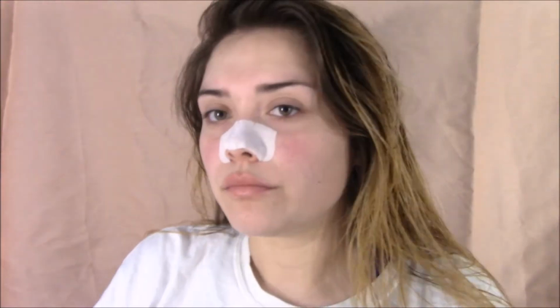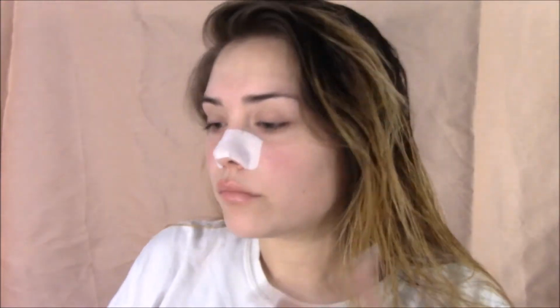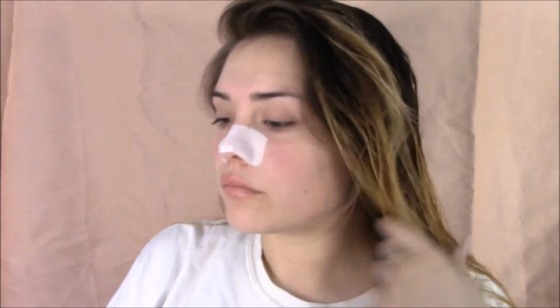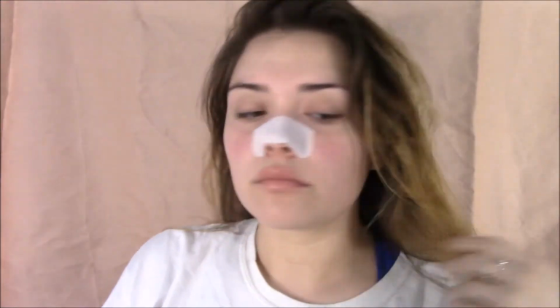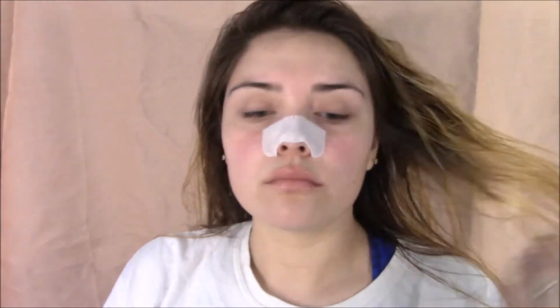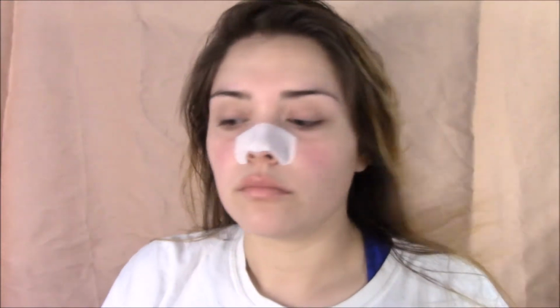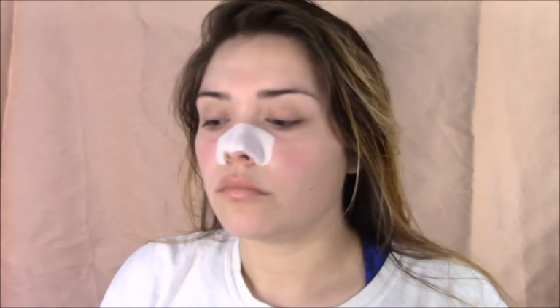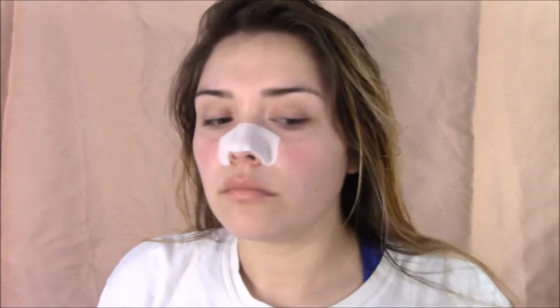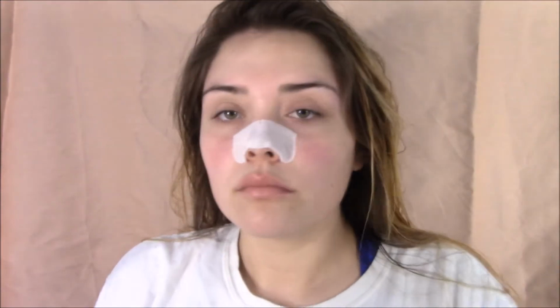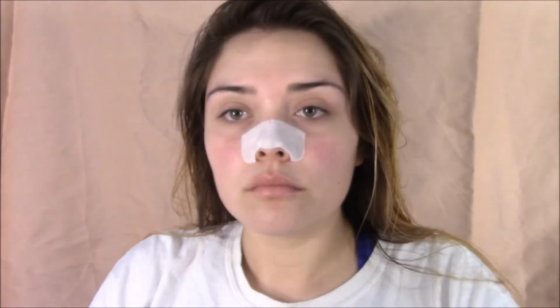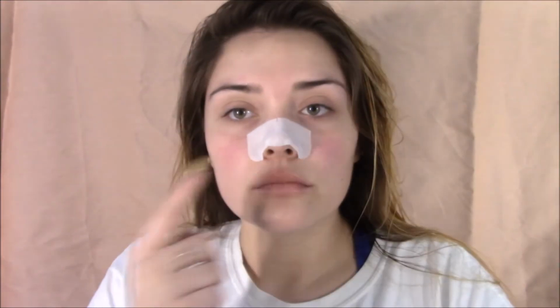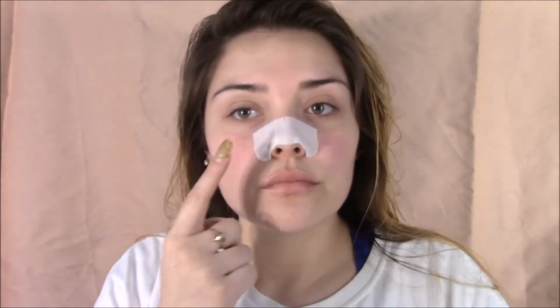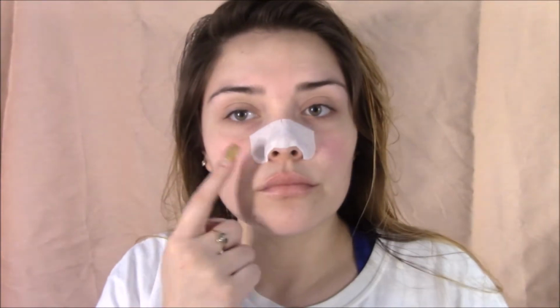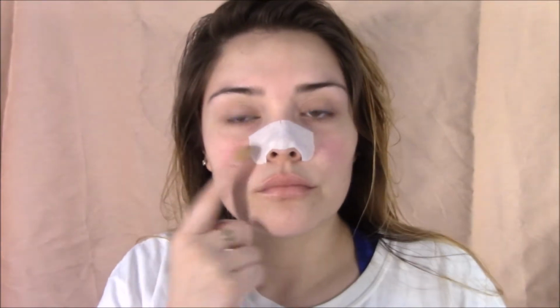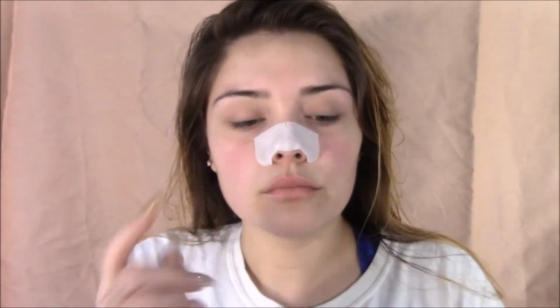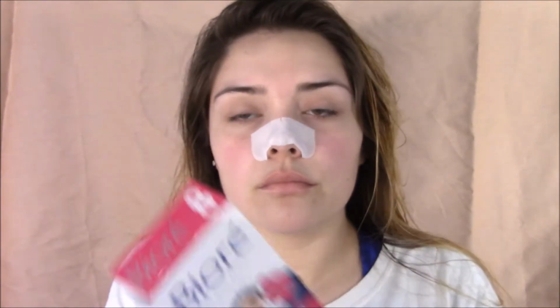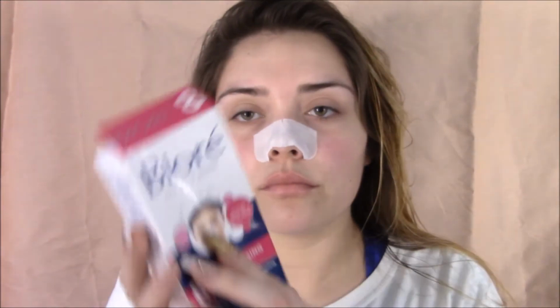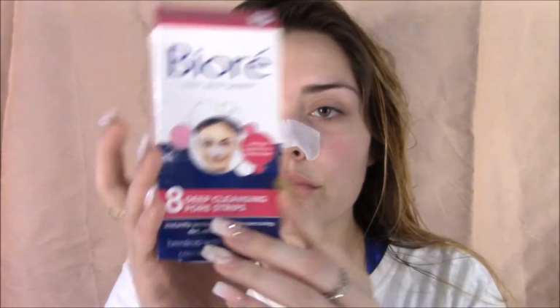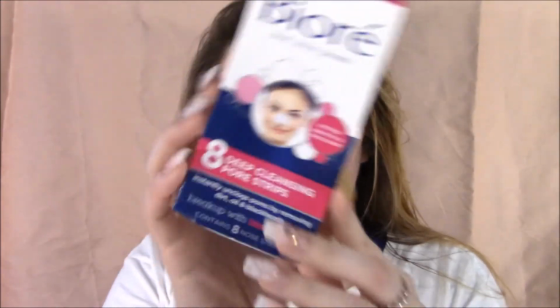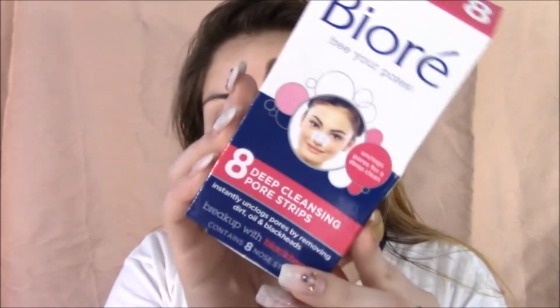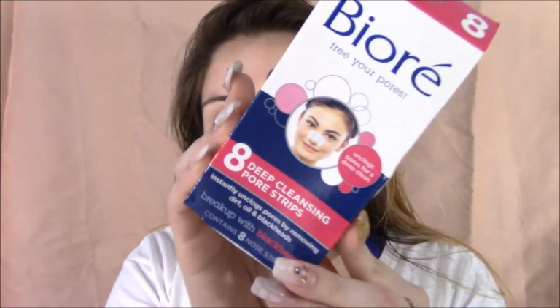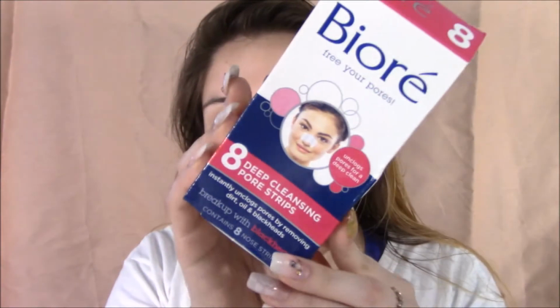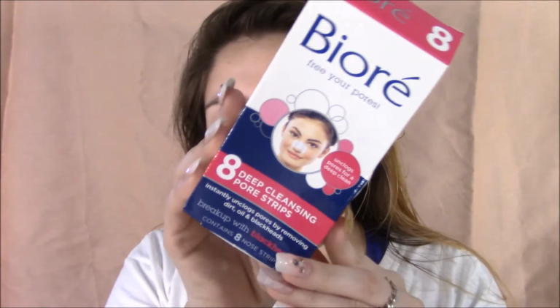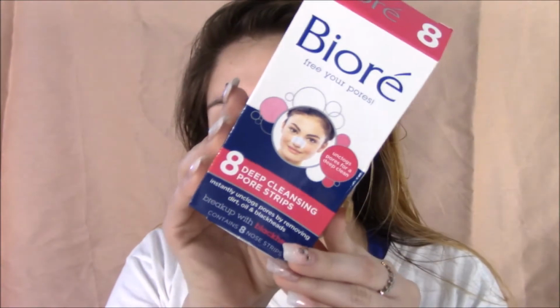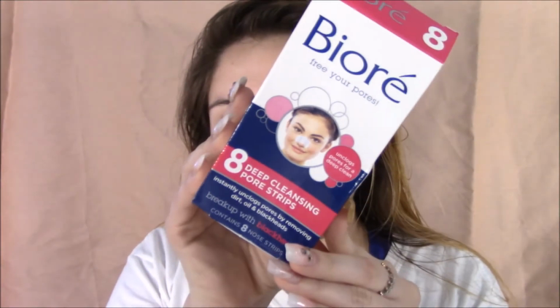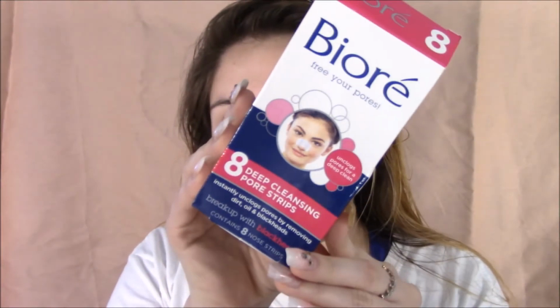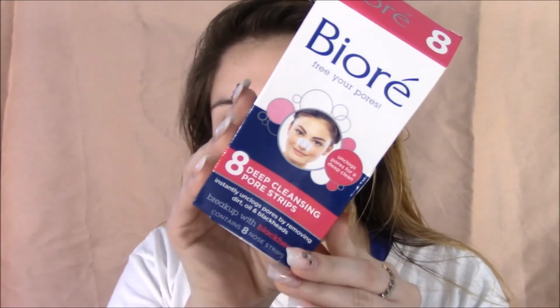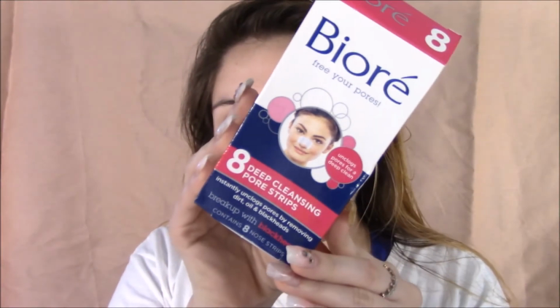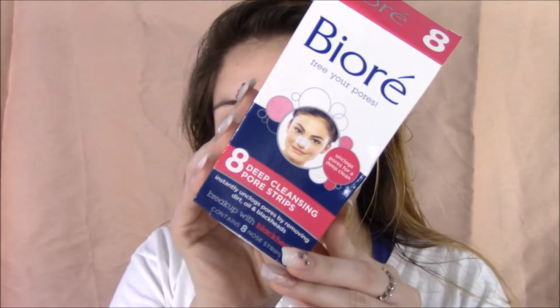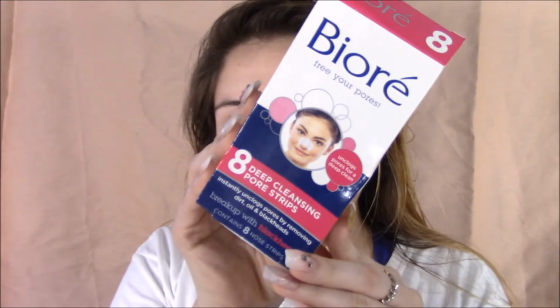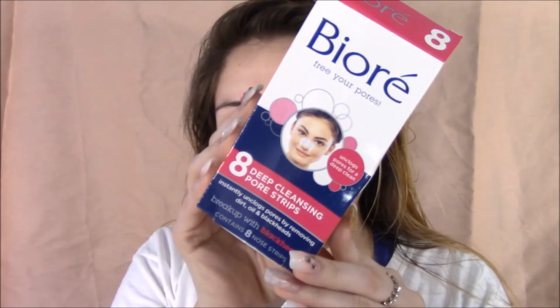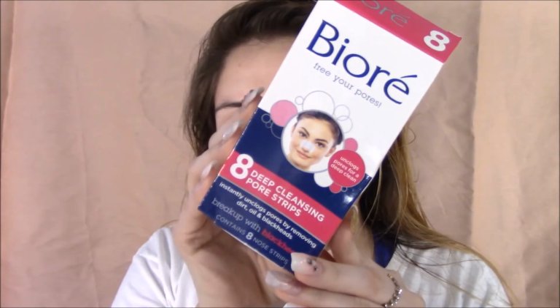Okay guys, so the first thing we're going to be doing is putting on some strips. These are by Biore.